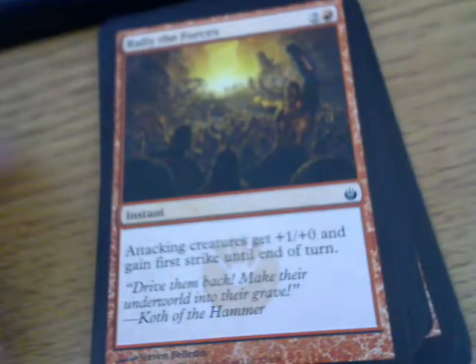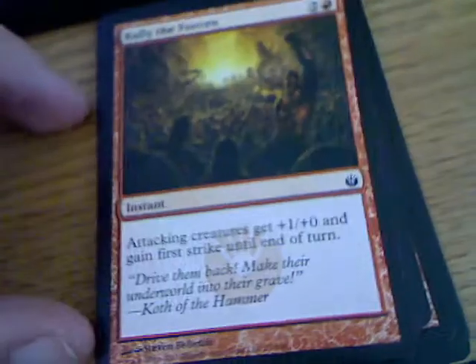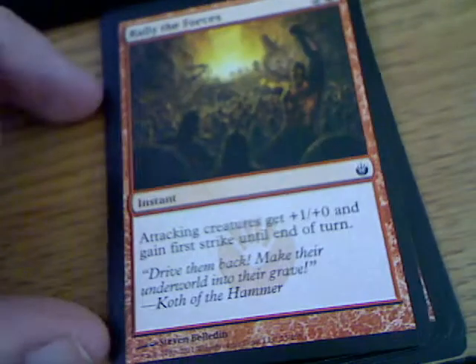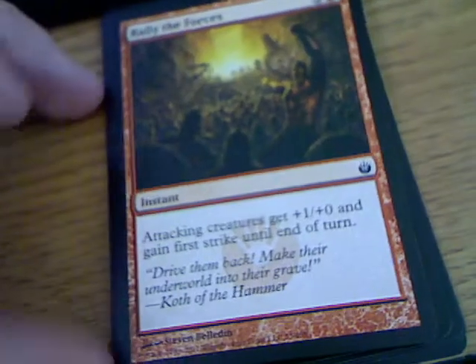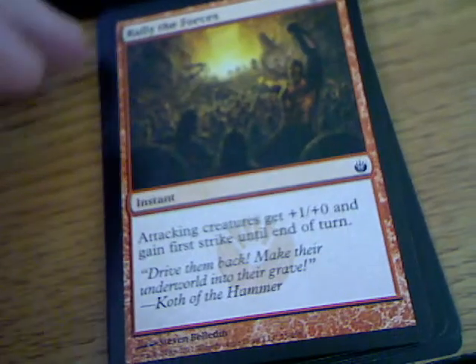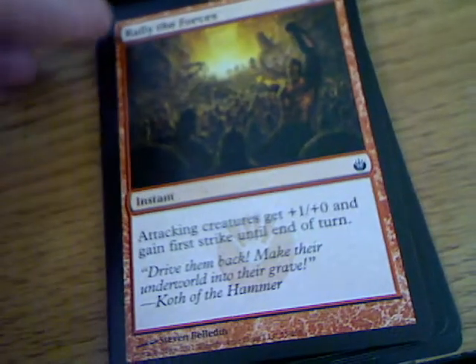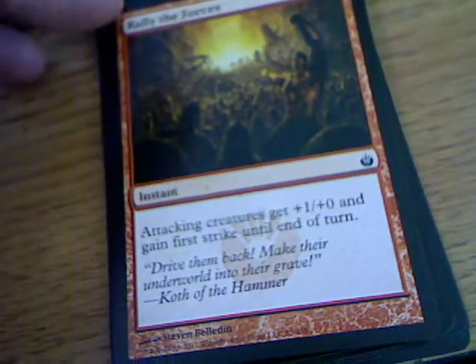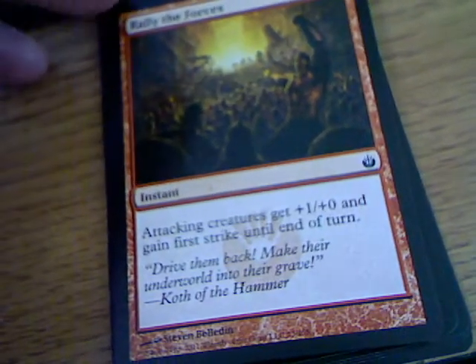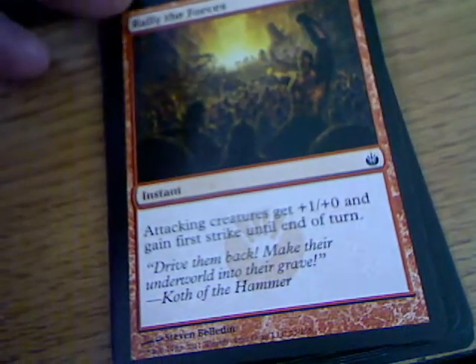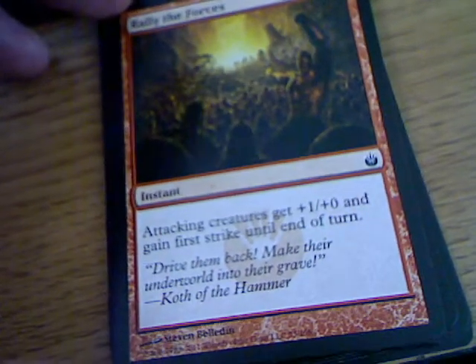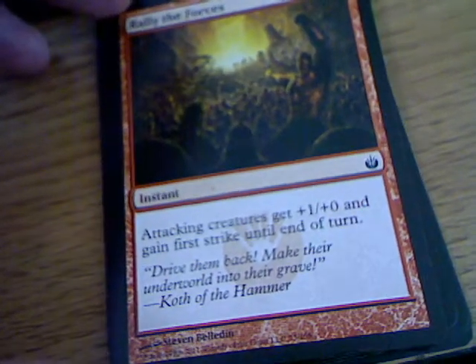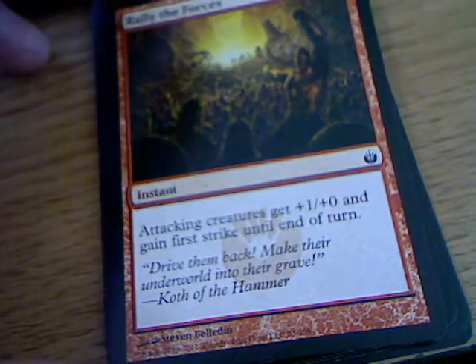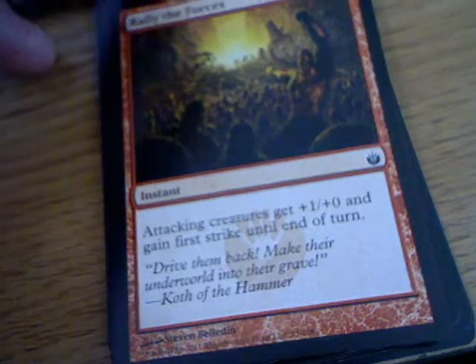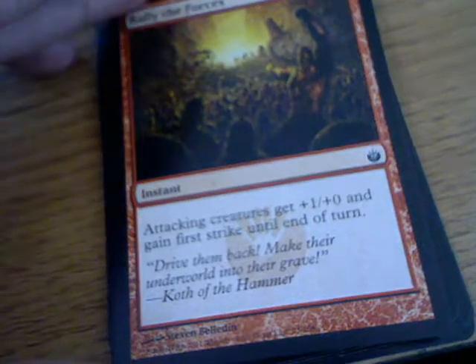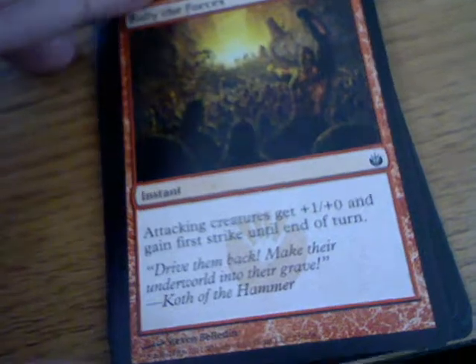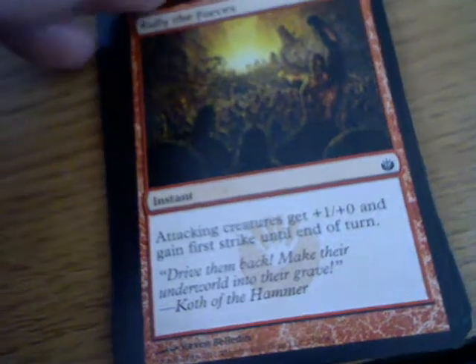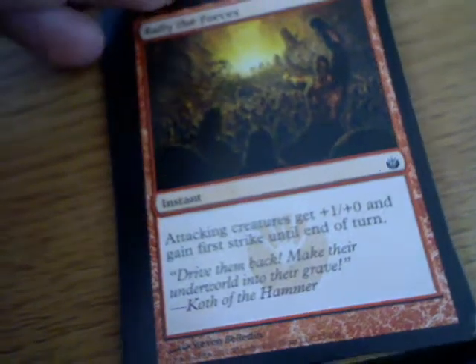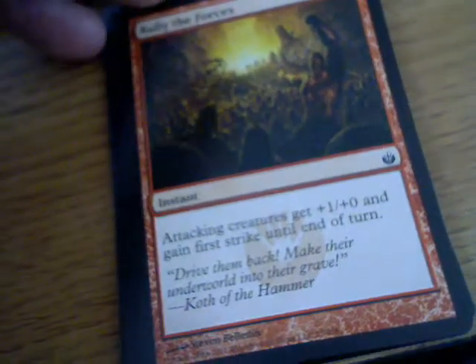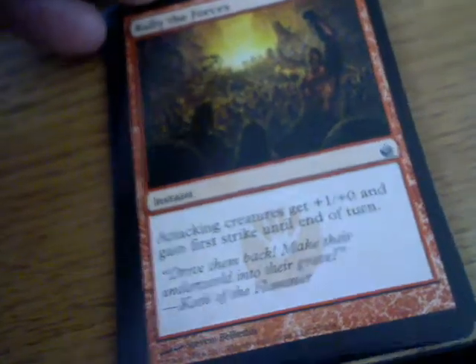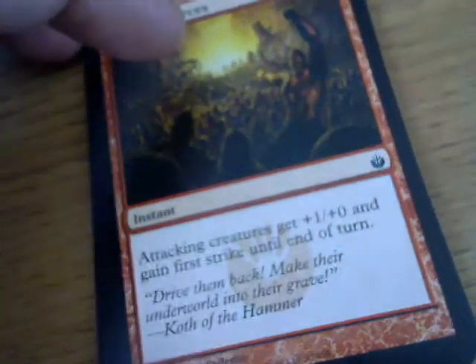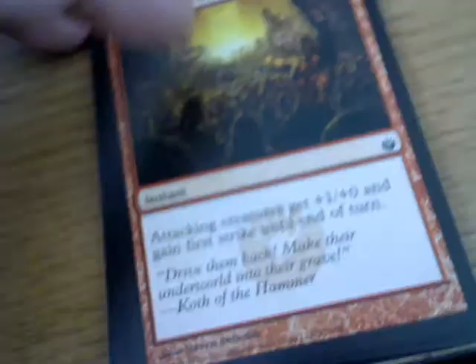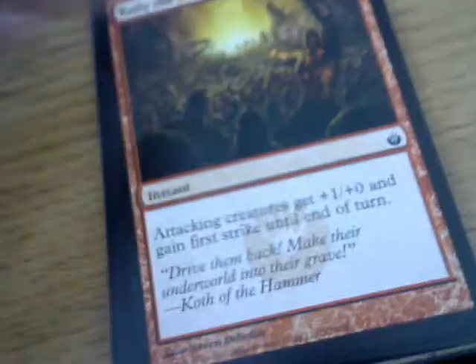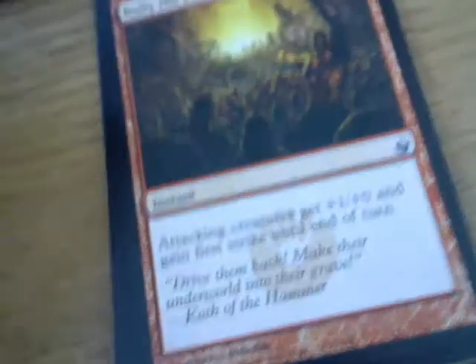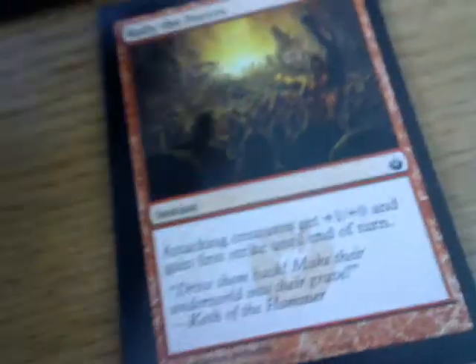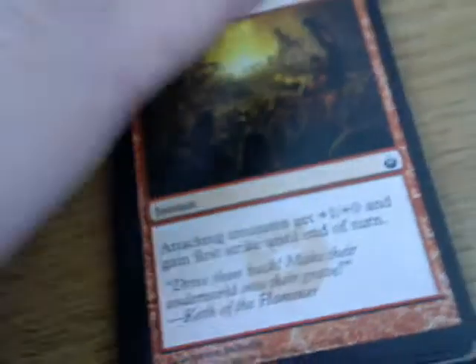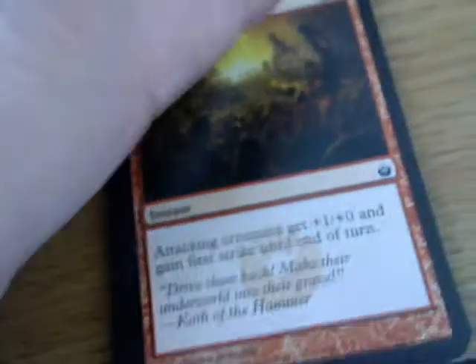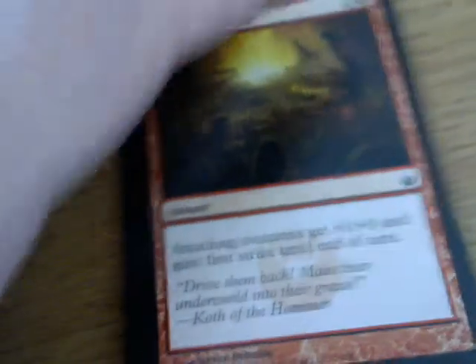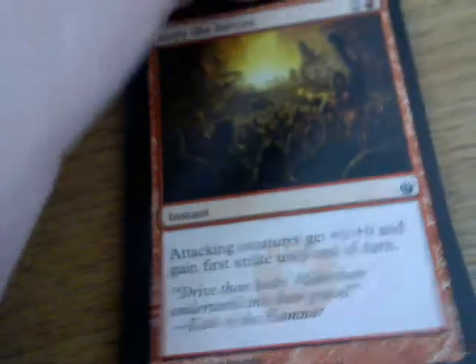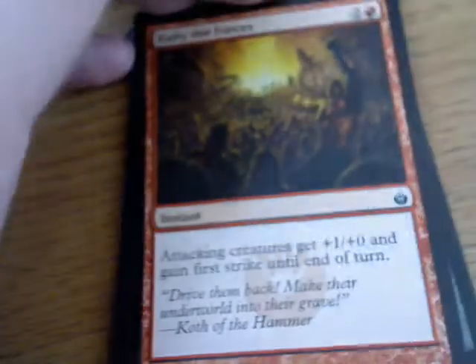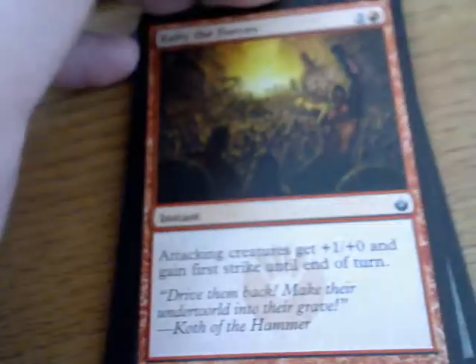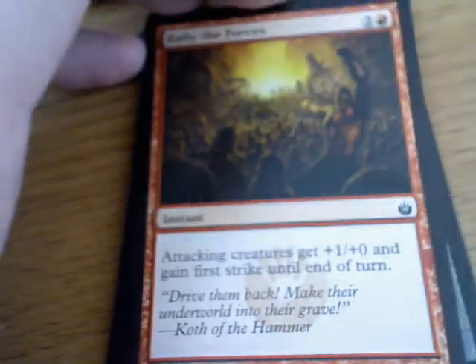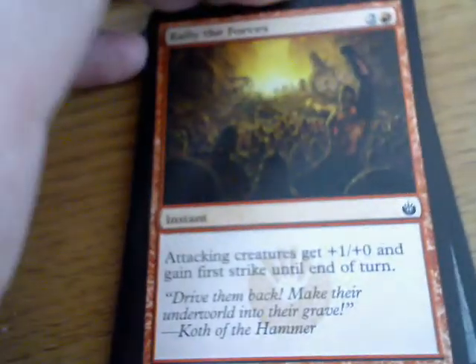Rally the Forces - attacking creatures get plus one, plus zero and first strike till end of turn. That could be useful.